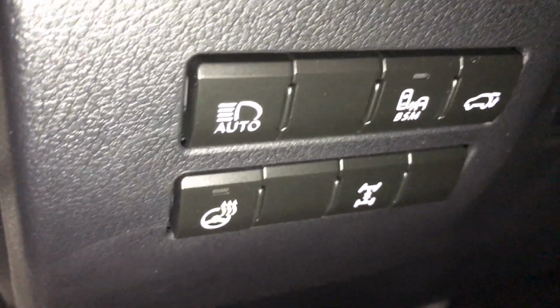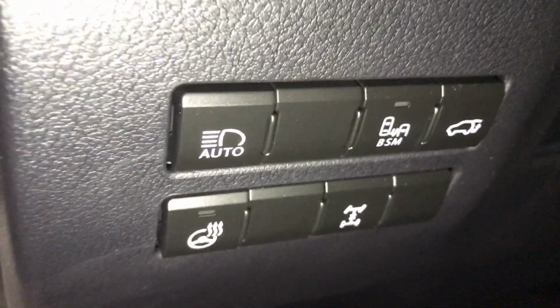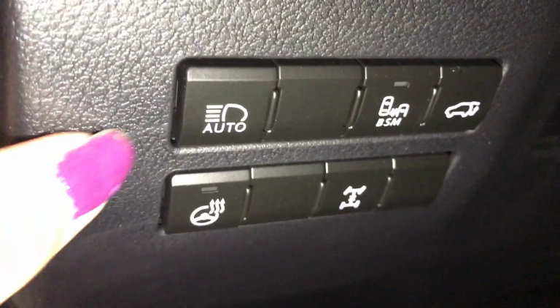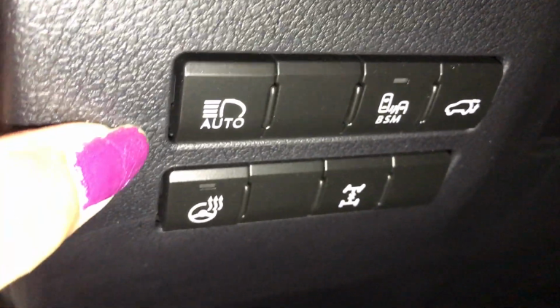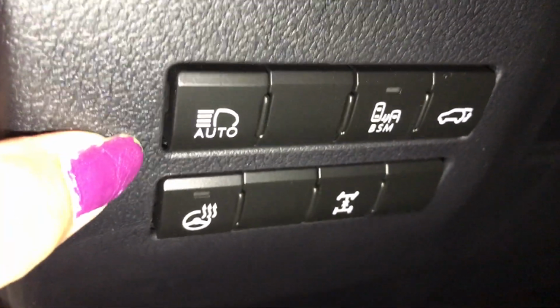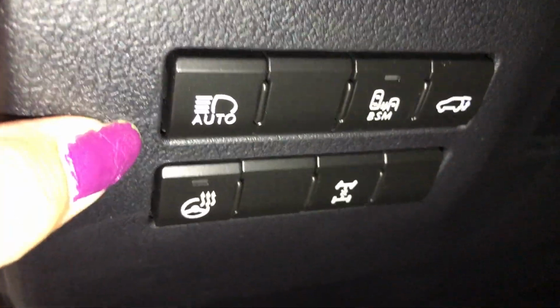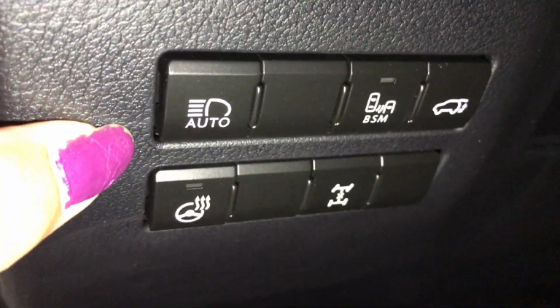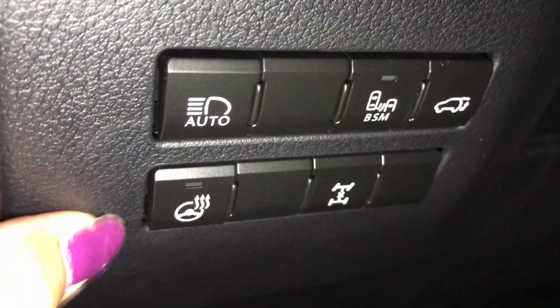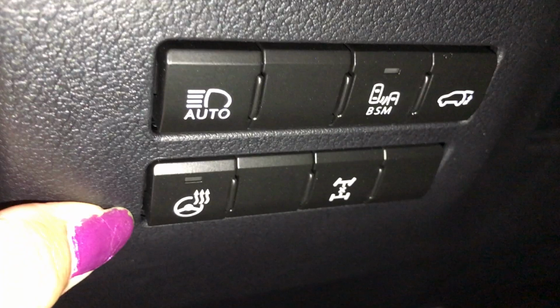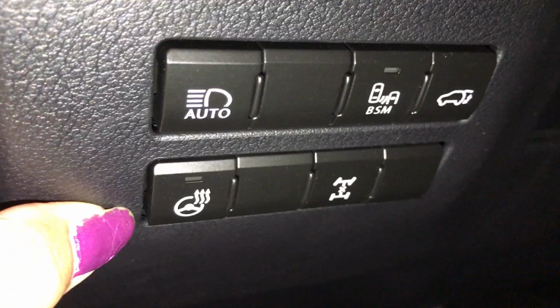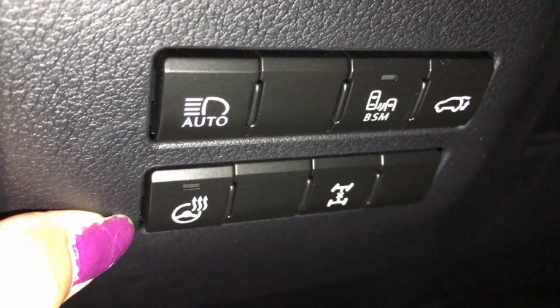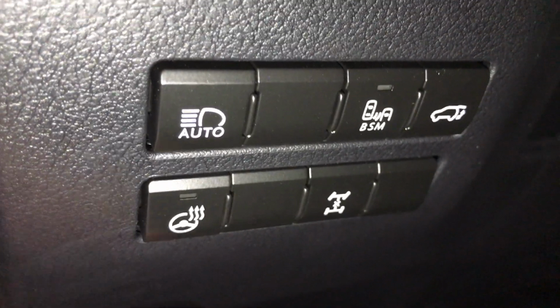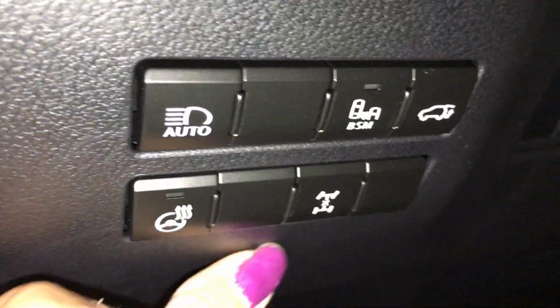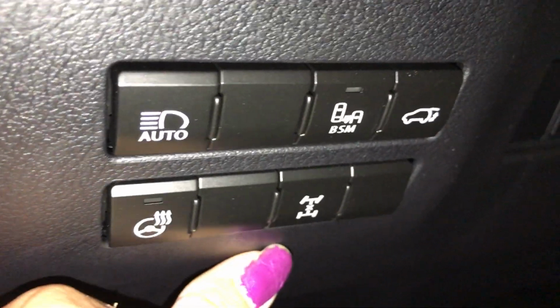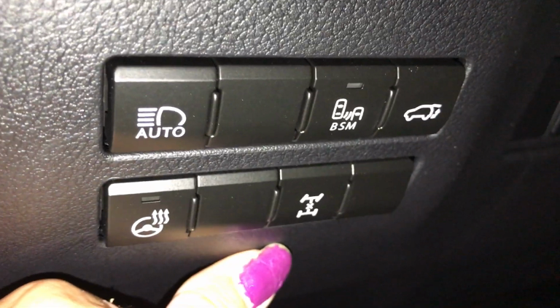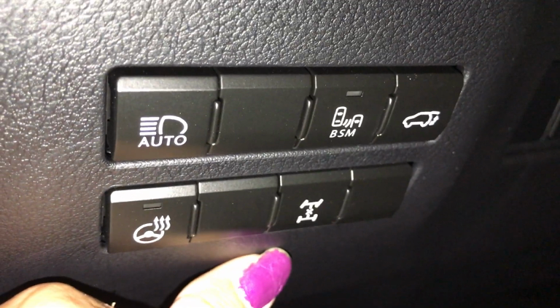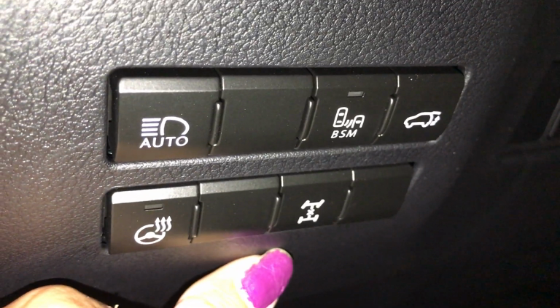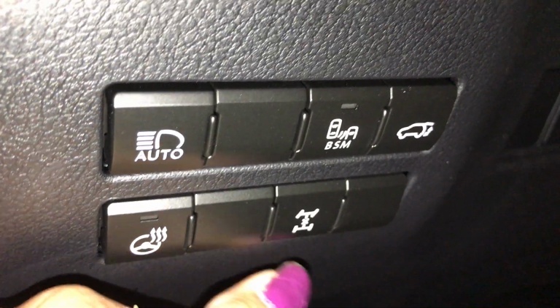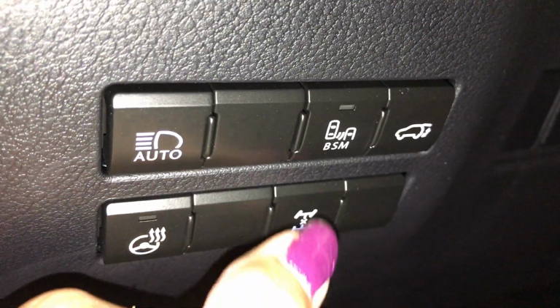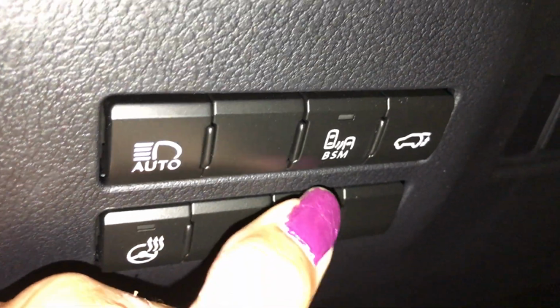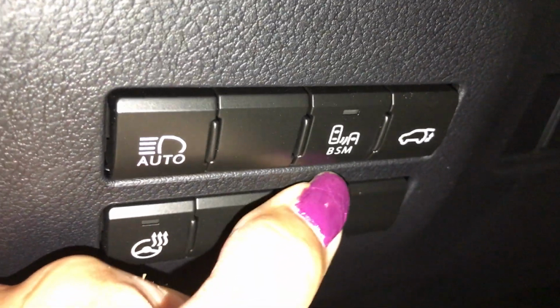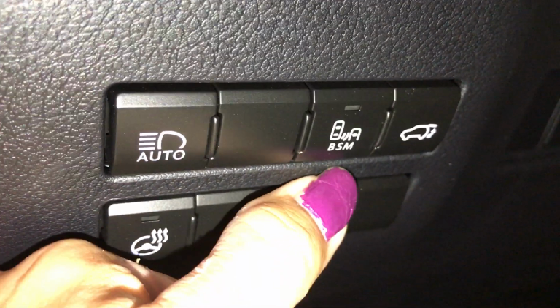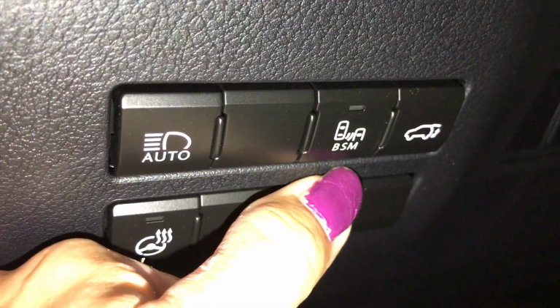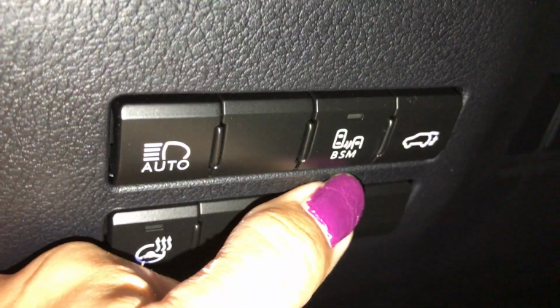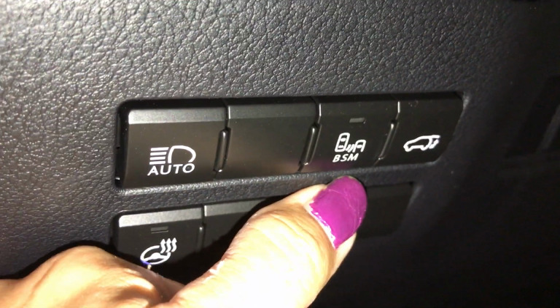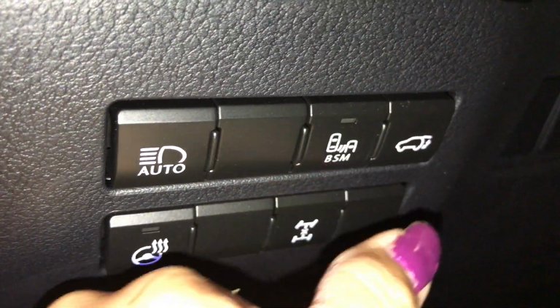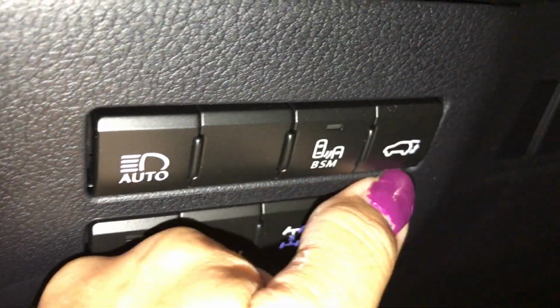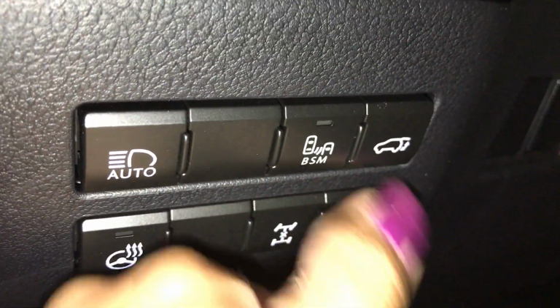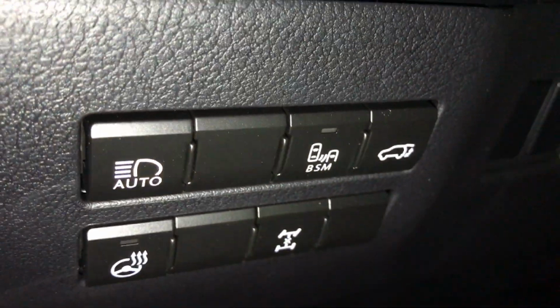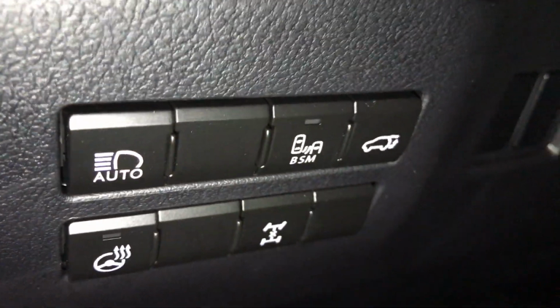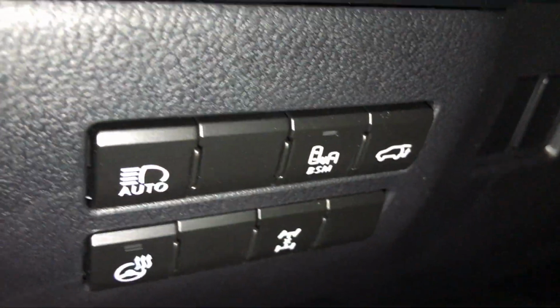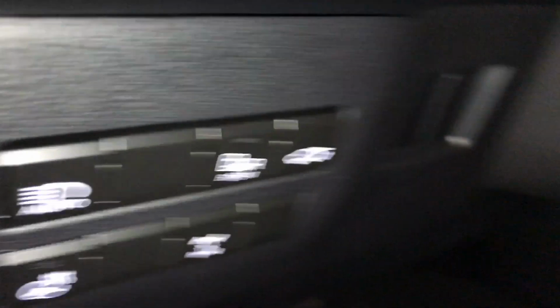Driver's side has a lumbar support two-way. On the side you have your automatic high beam, heated steering wheel, central differential, blind spot switch, and your power tailgate.